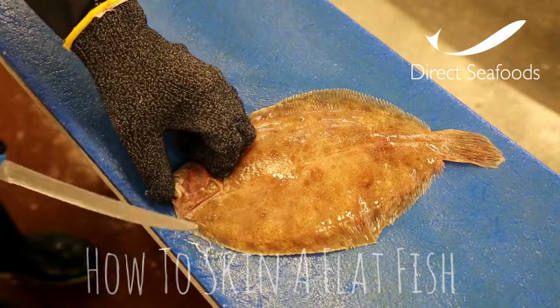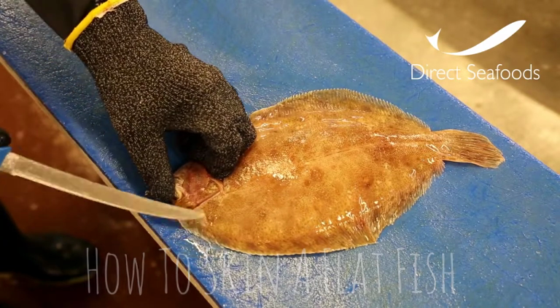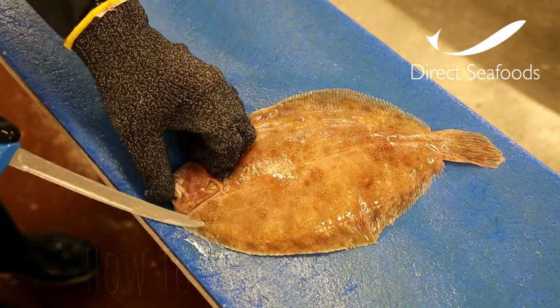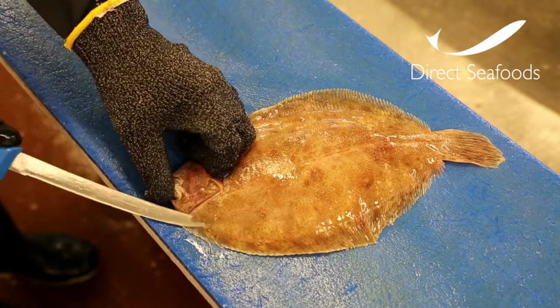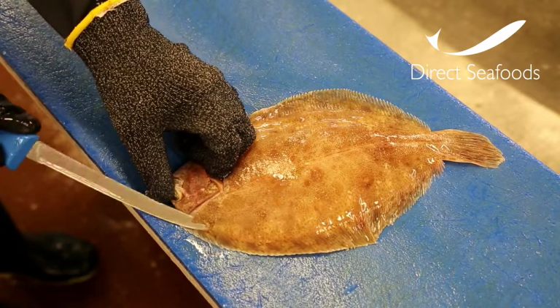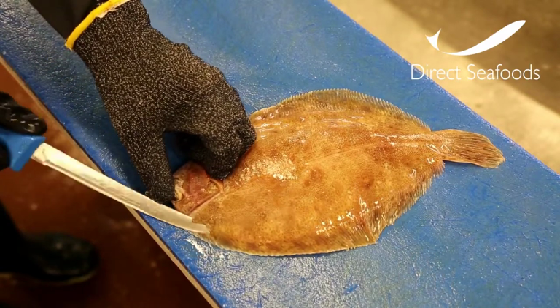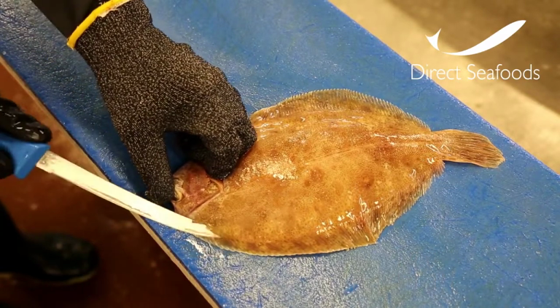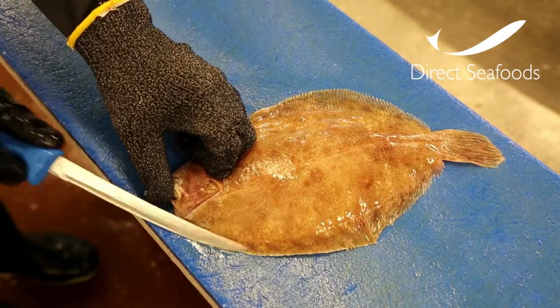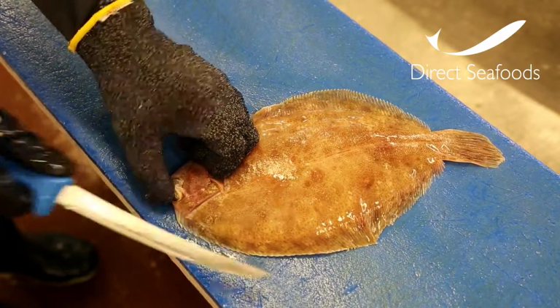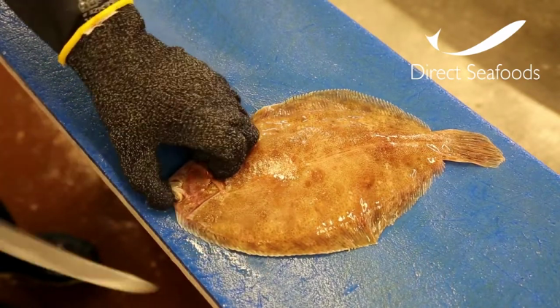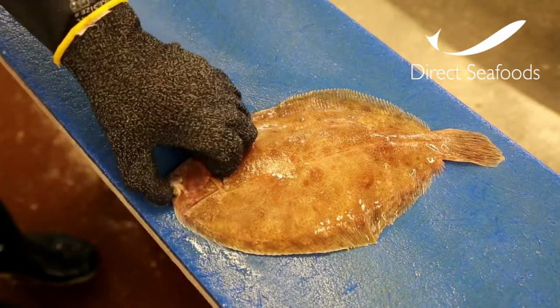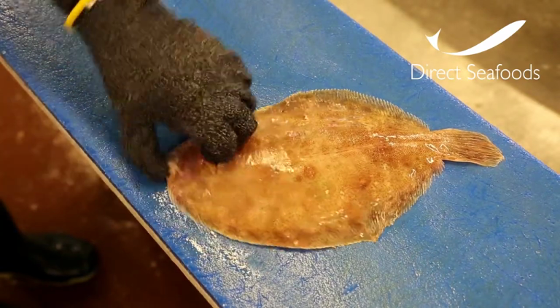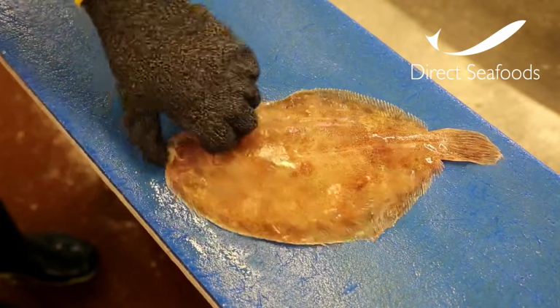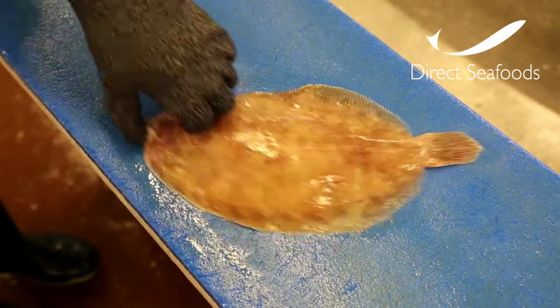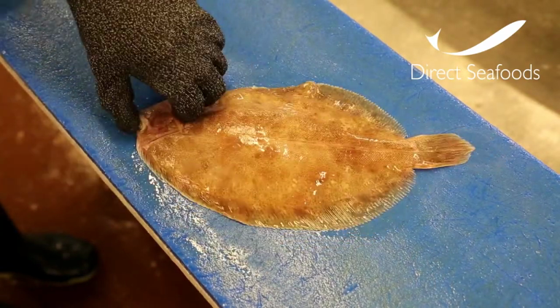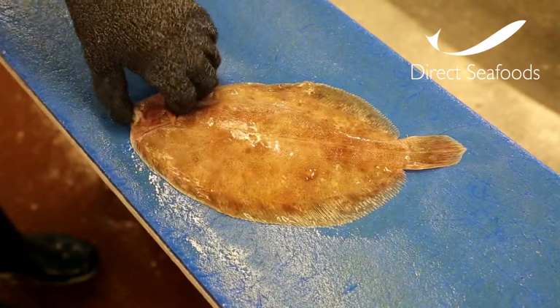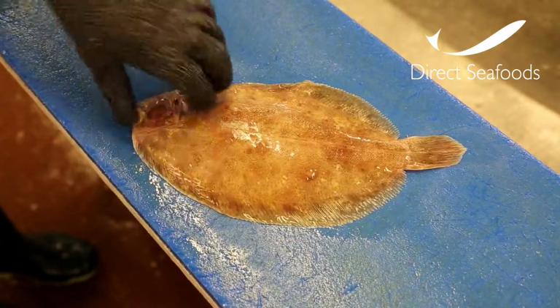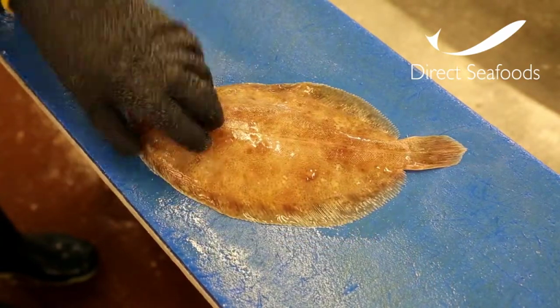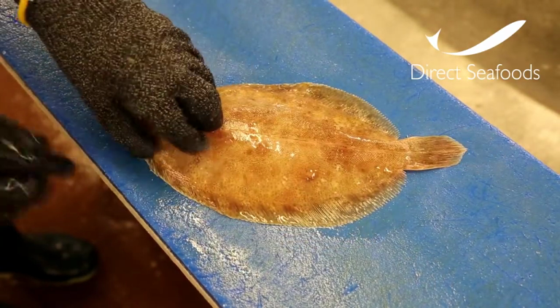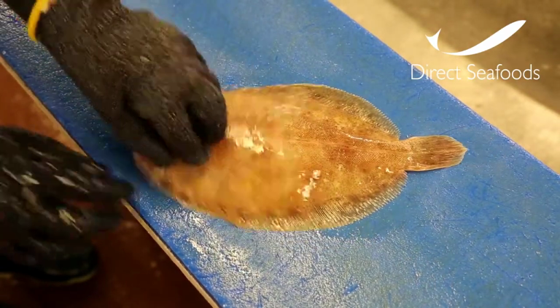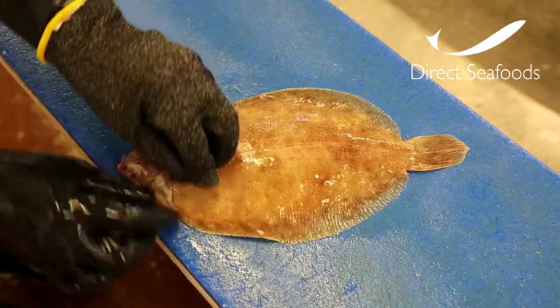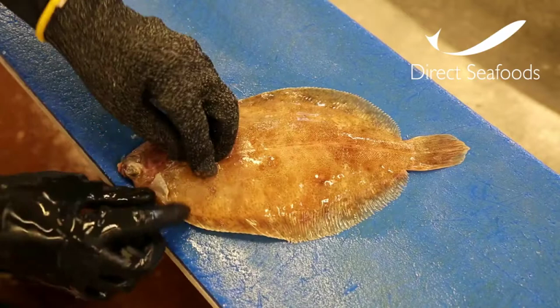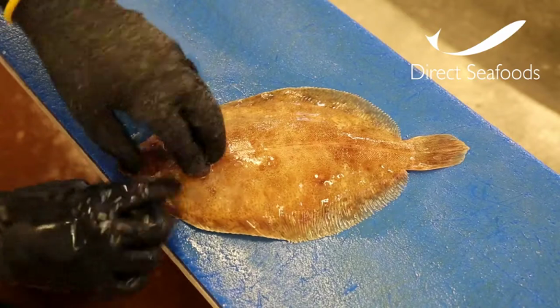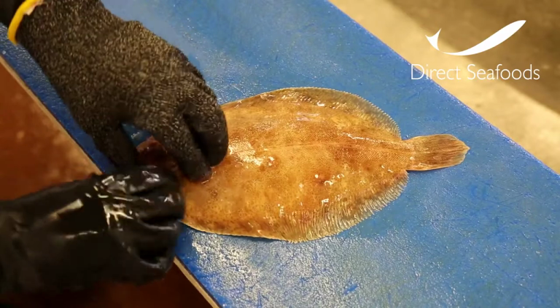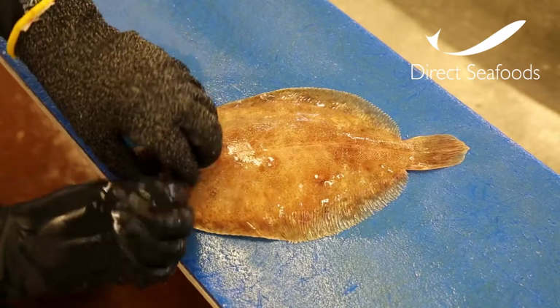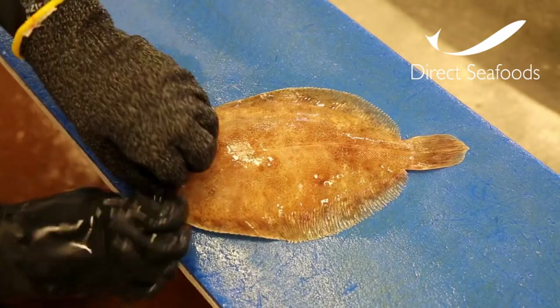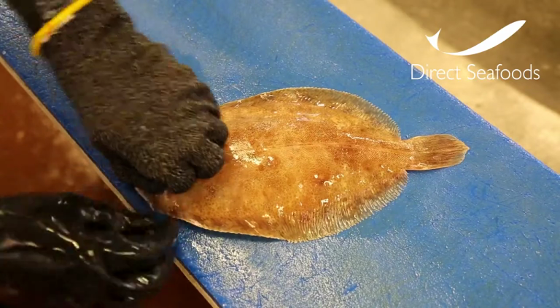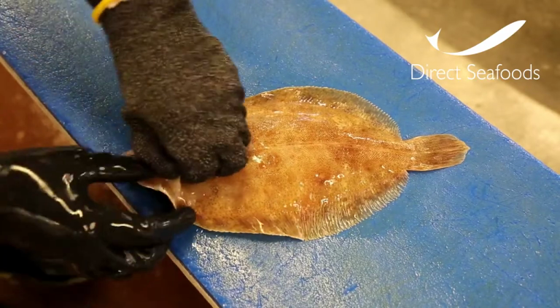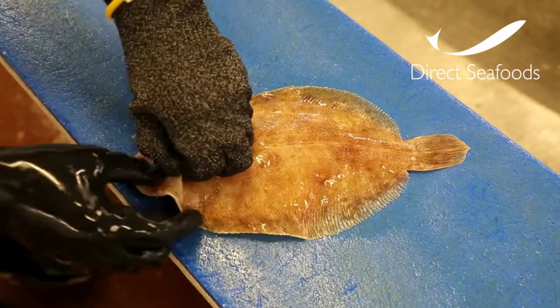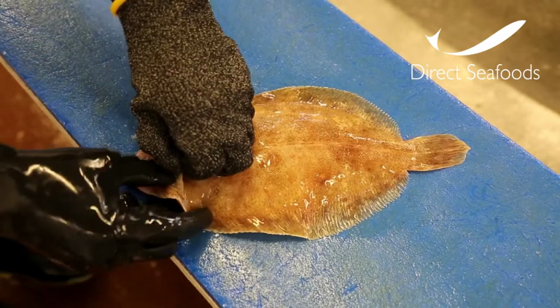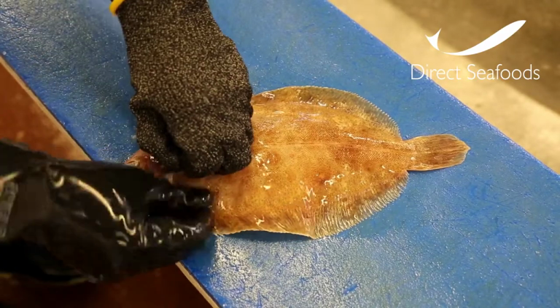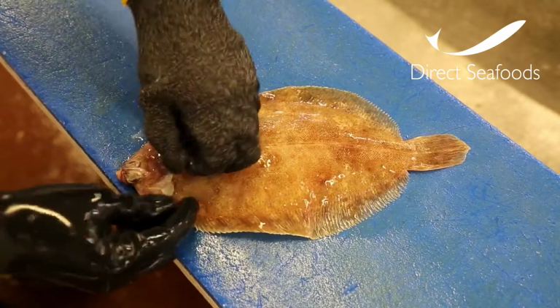Holding the fish with the head pointing towards you, score around the head with your knife creating a small flap.